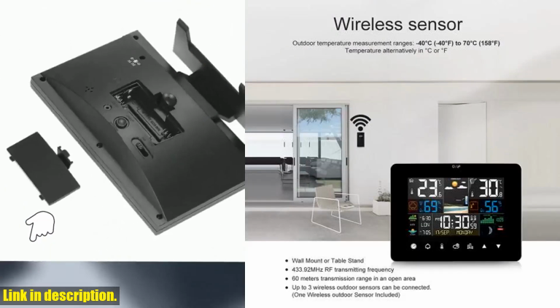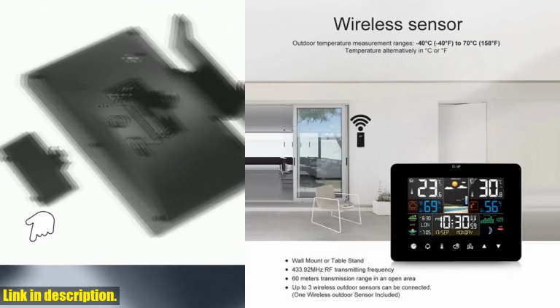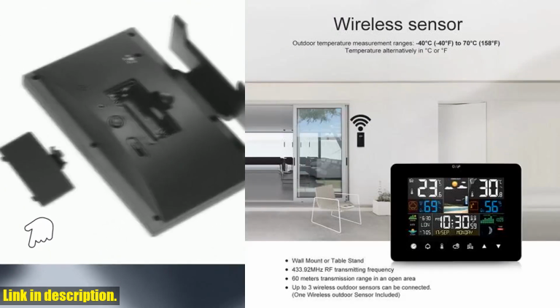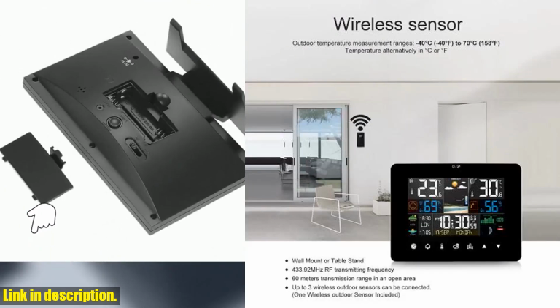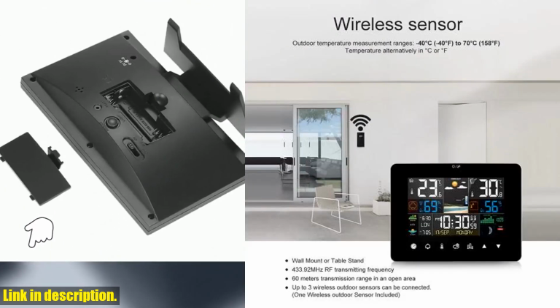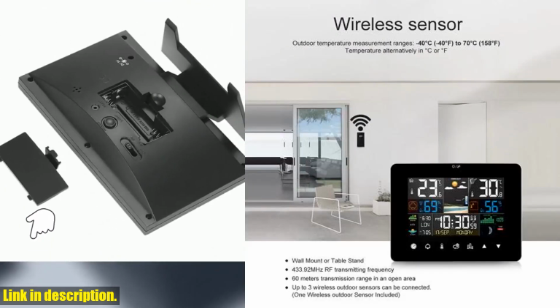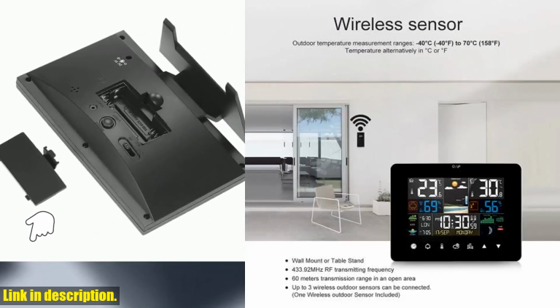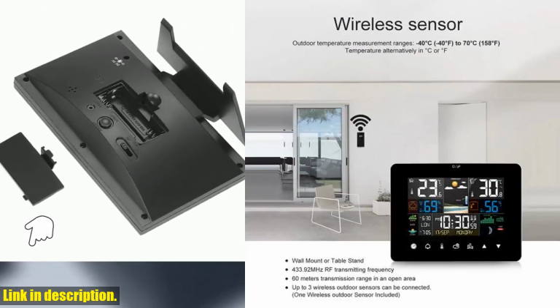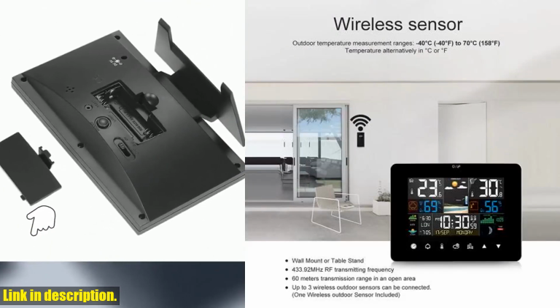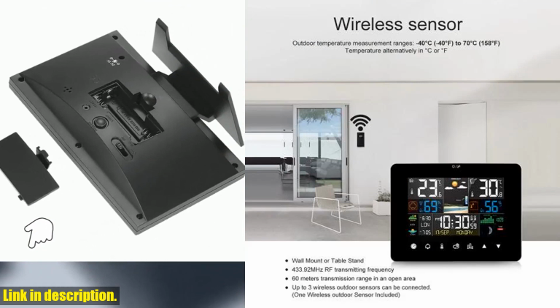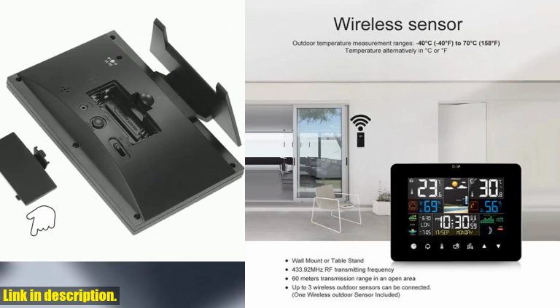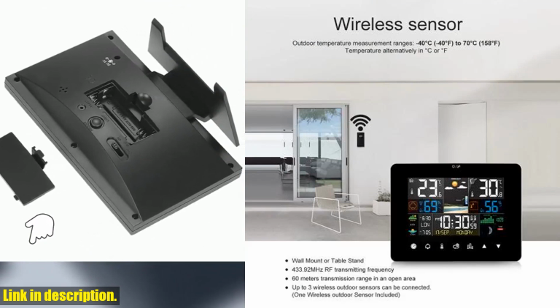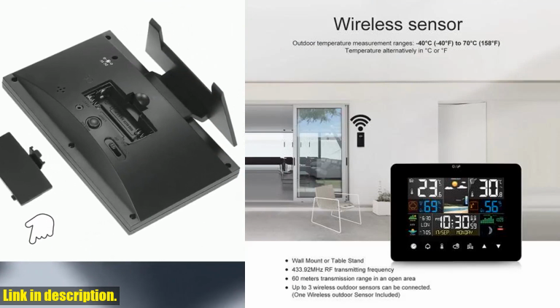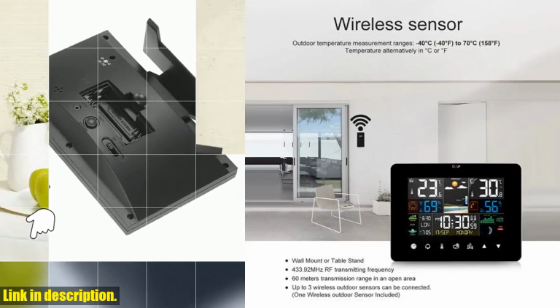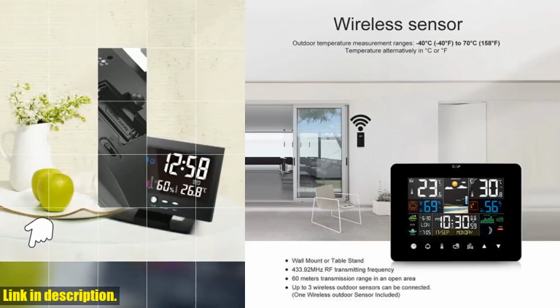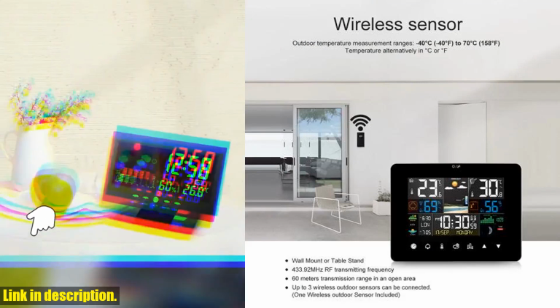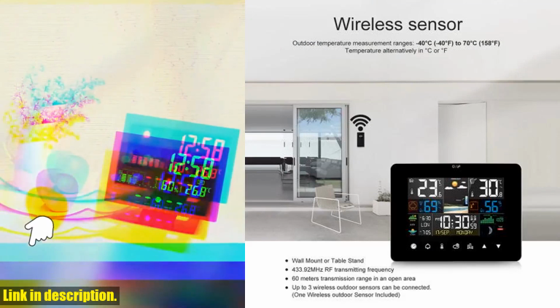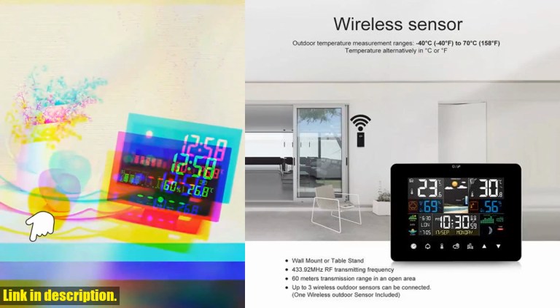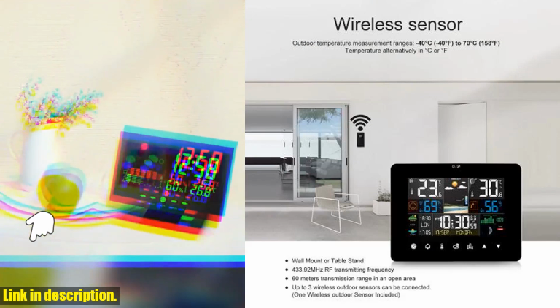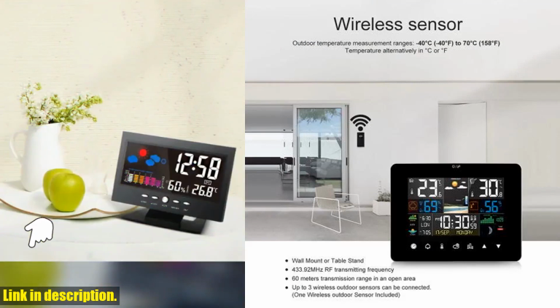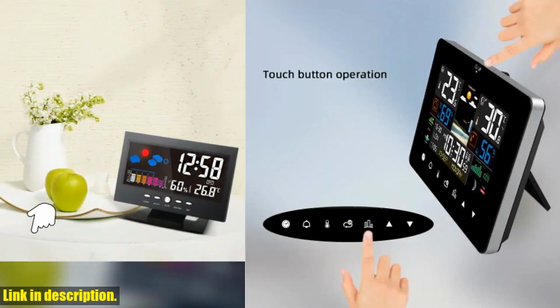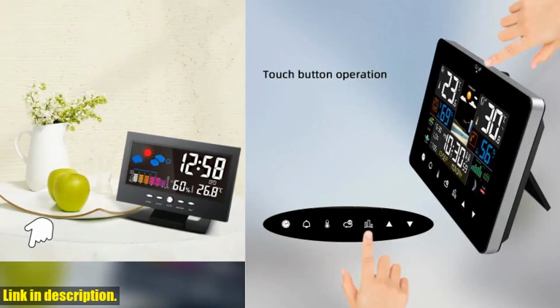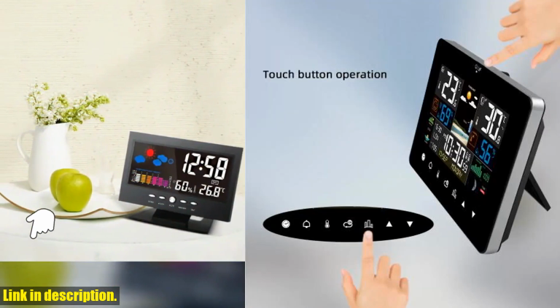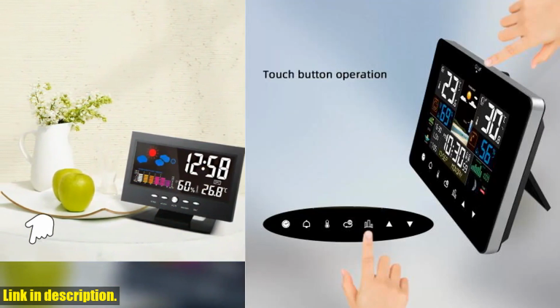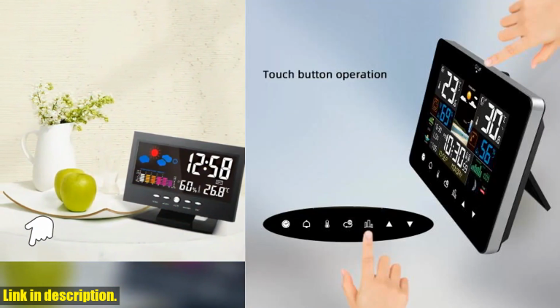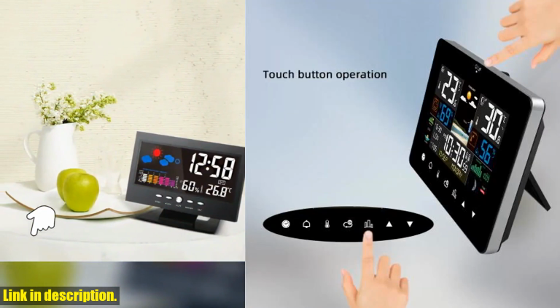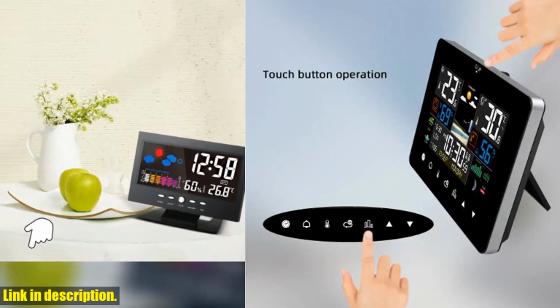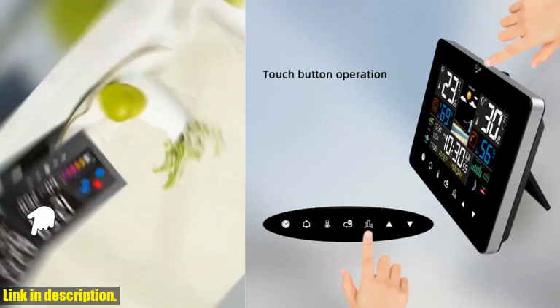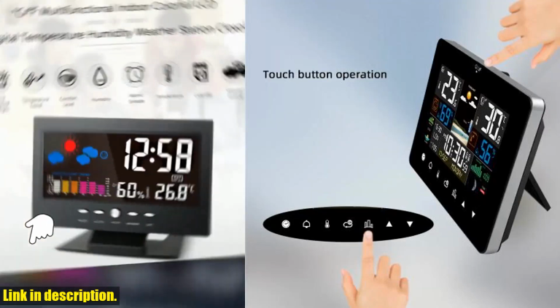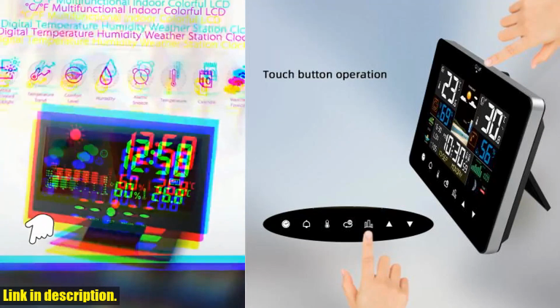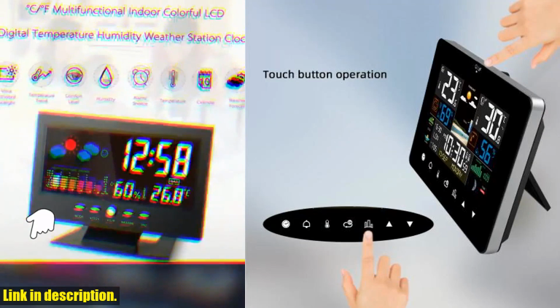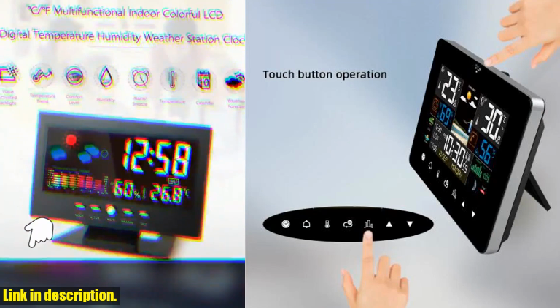So what are you waiting for? Click the link in the description to get your own multifunction weather station alarm clock thermometer hygrometer with touchscreen and wireless sensor.